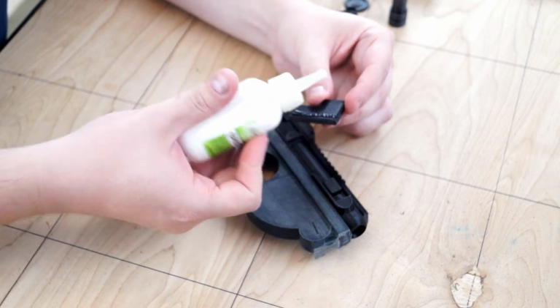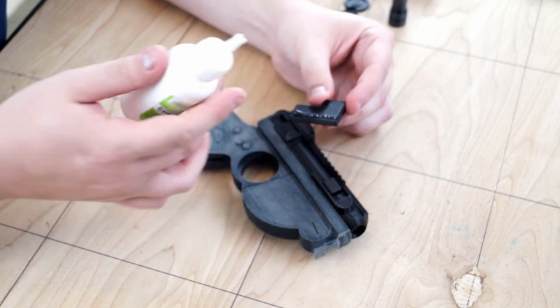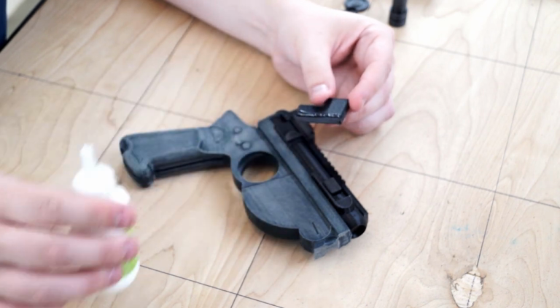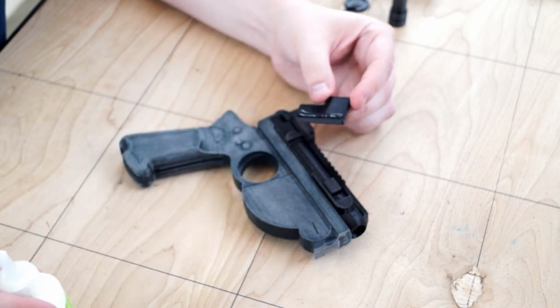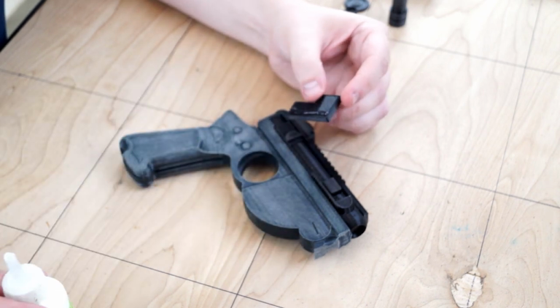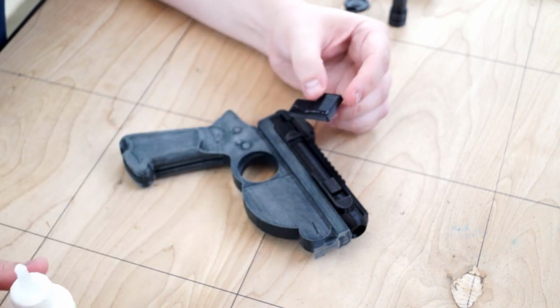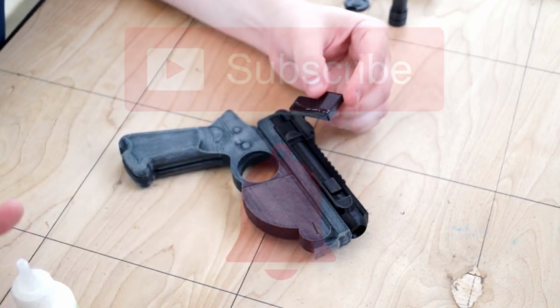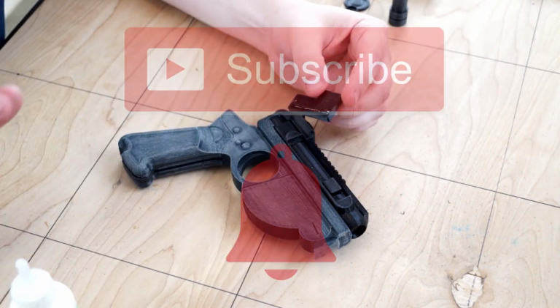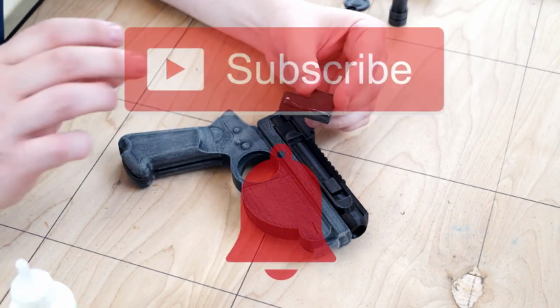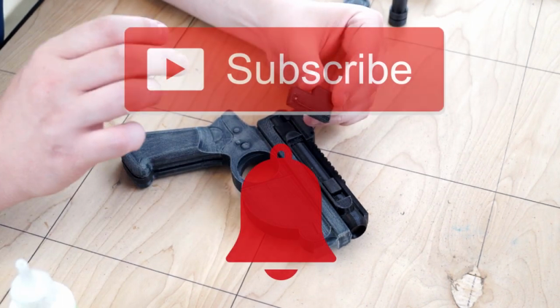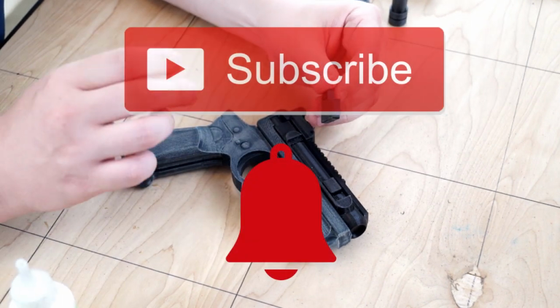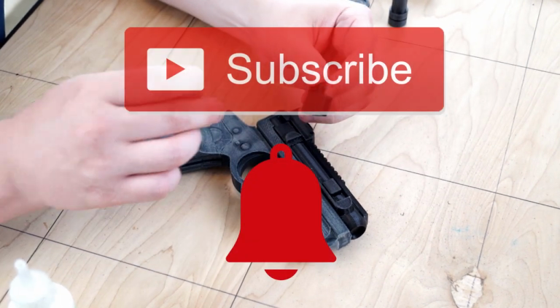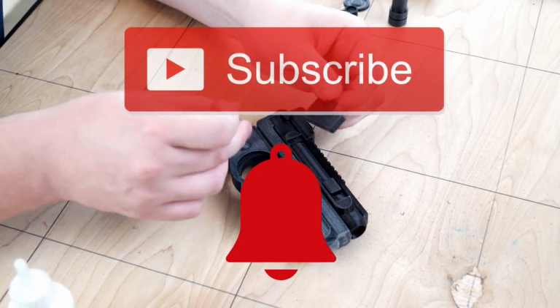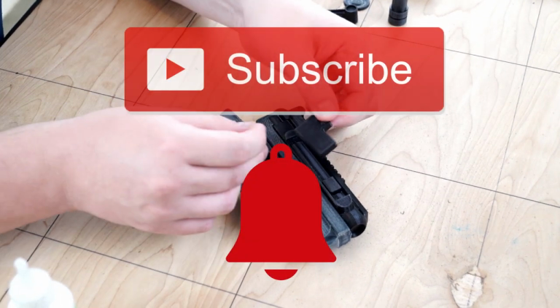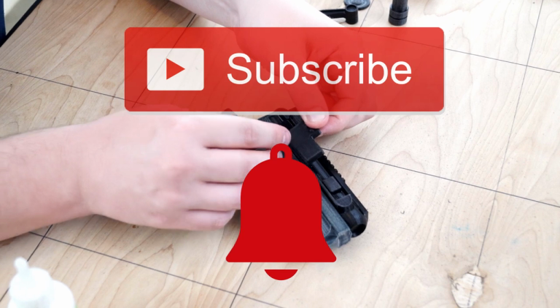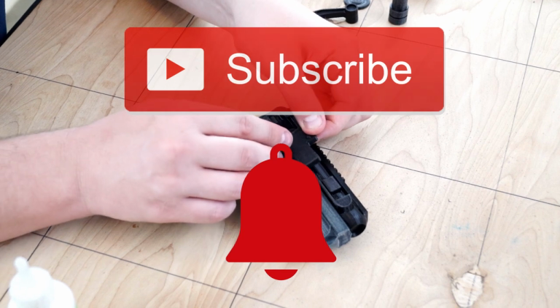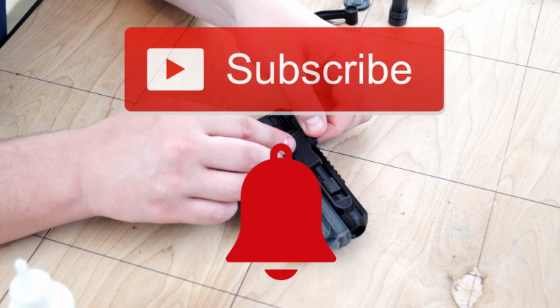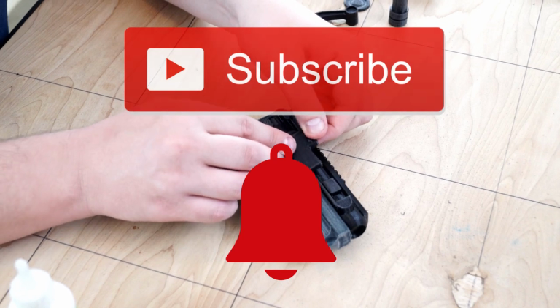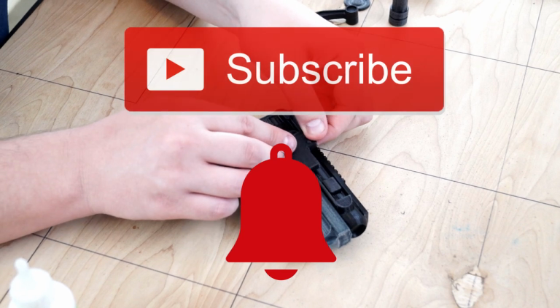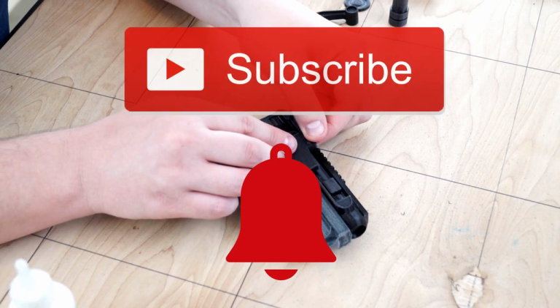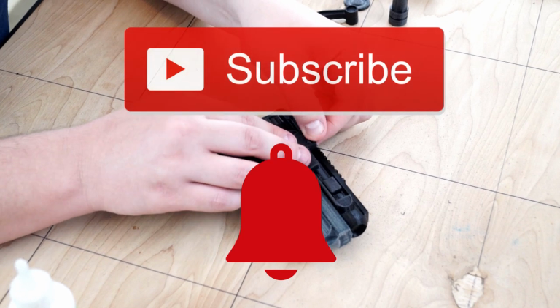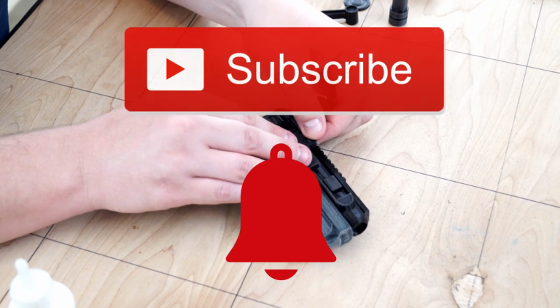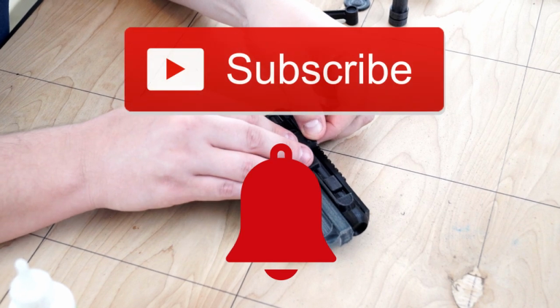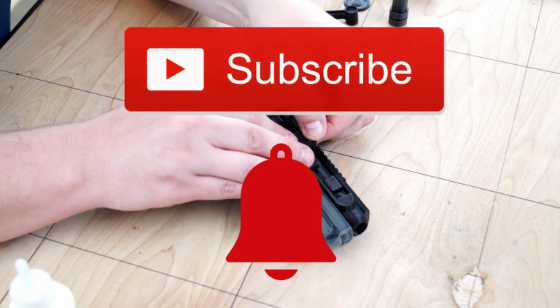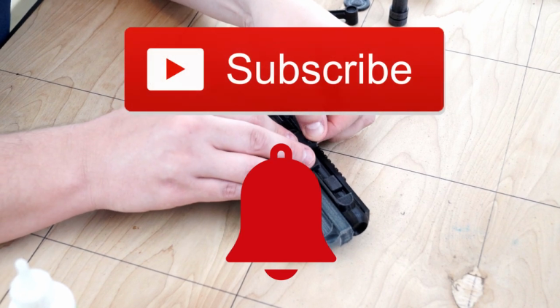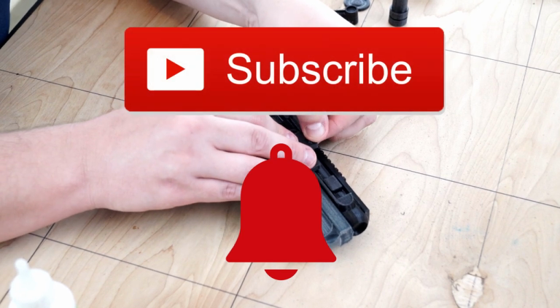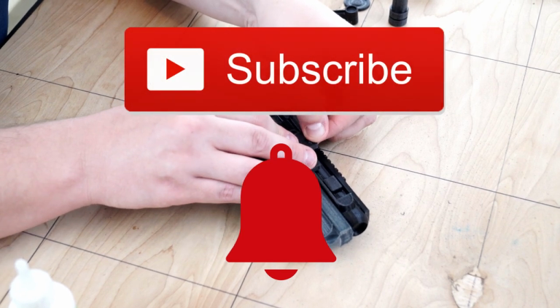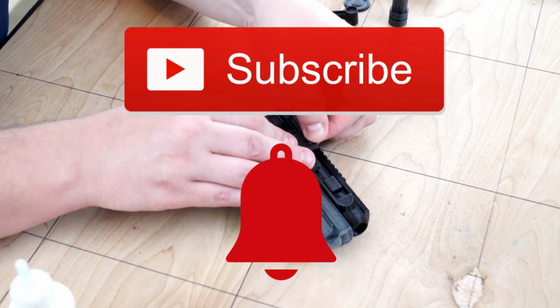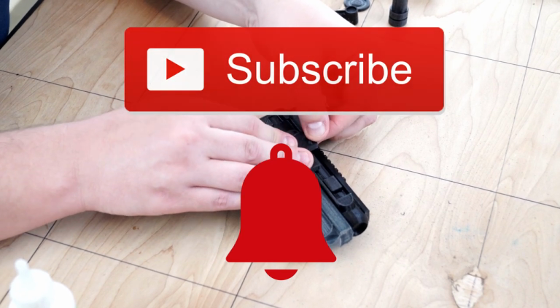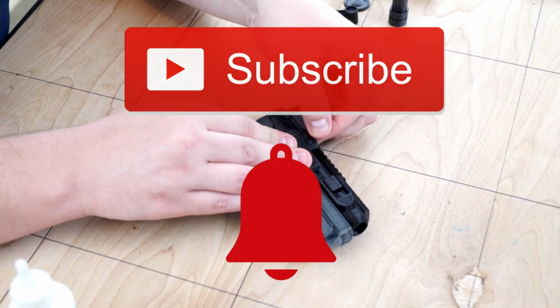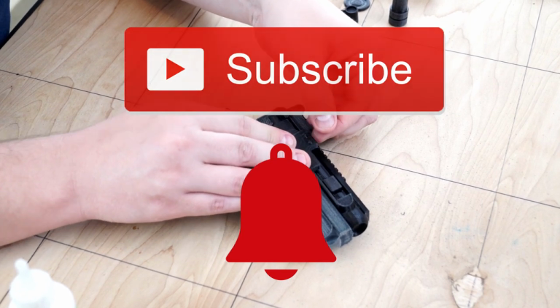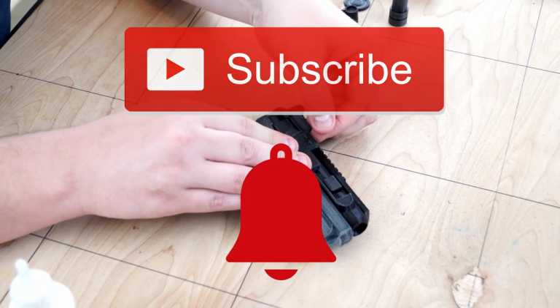While I finish assembling, go ahead and click the subscribe button and the notification bell so you can see all our future projects.